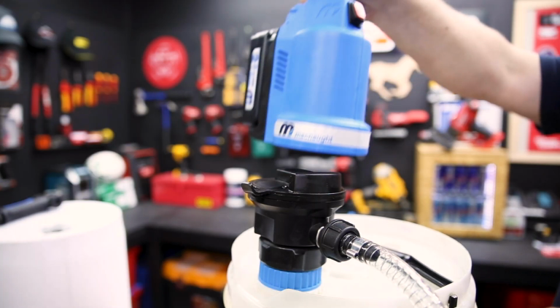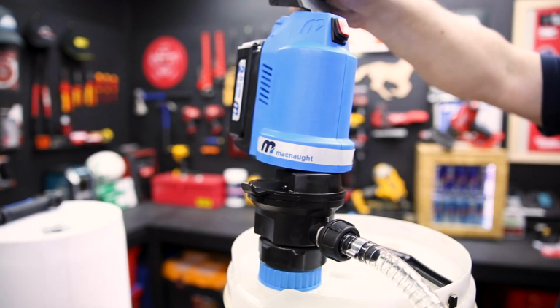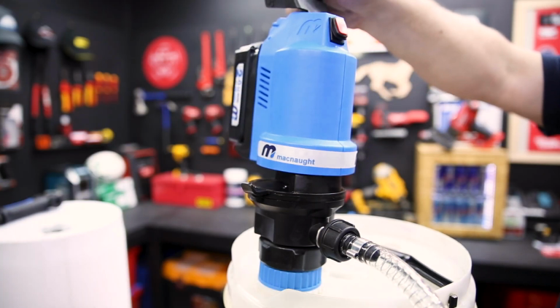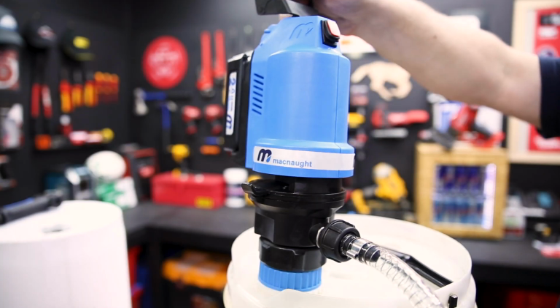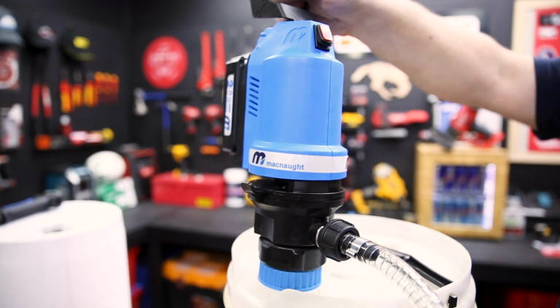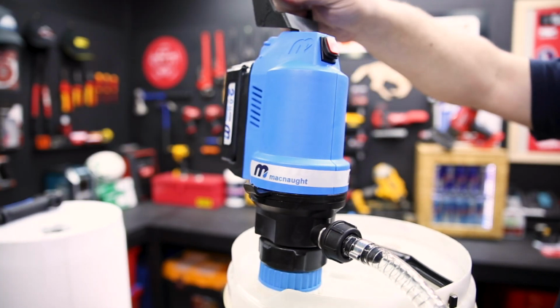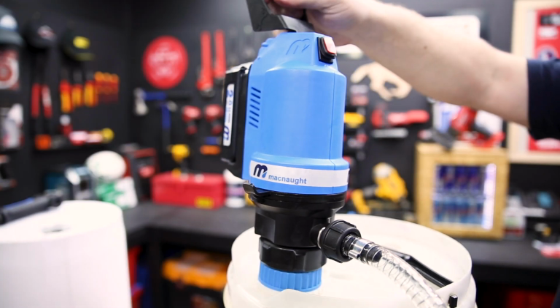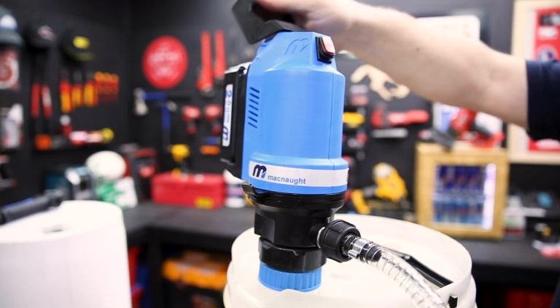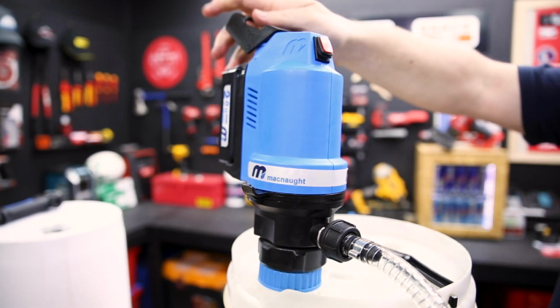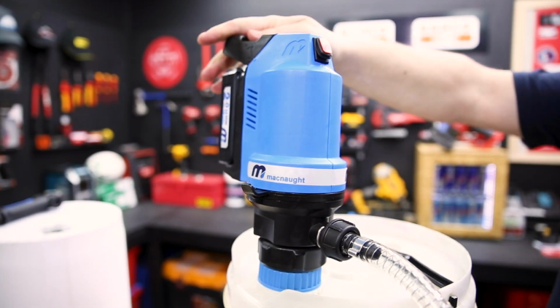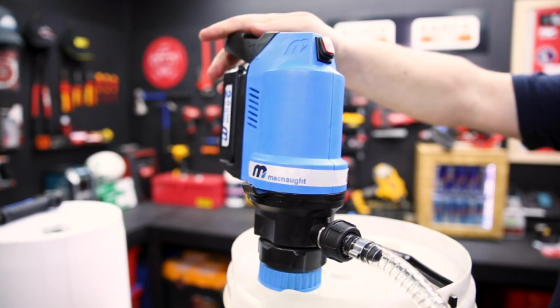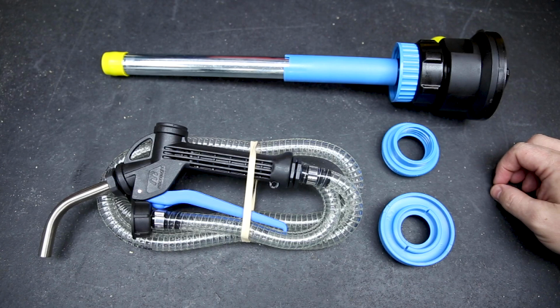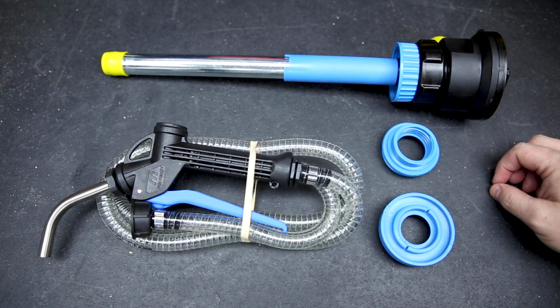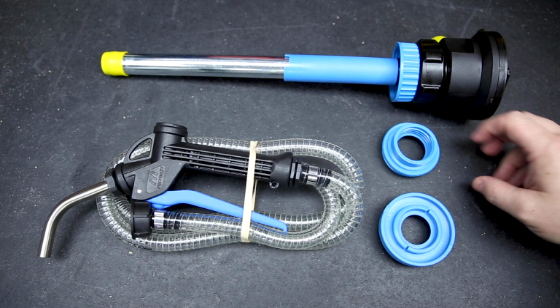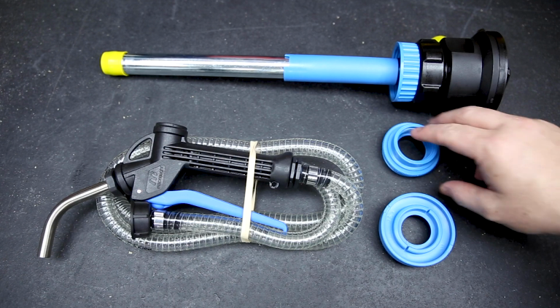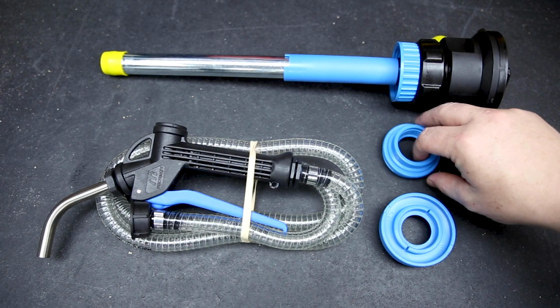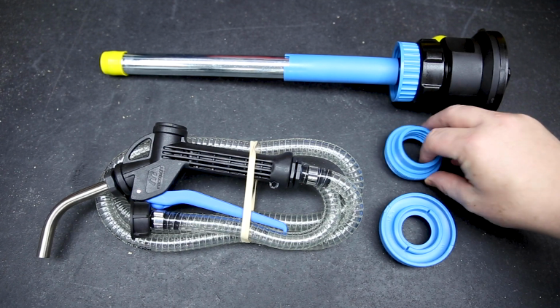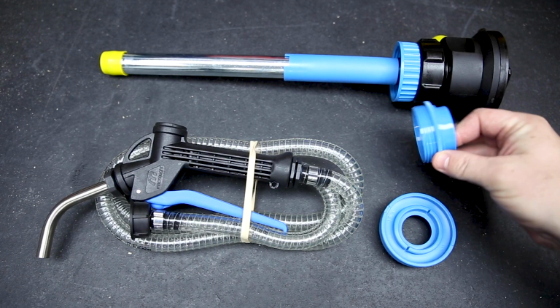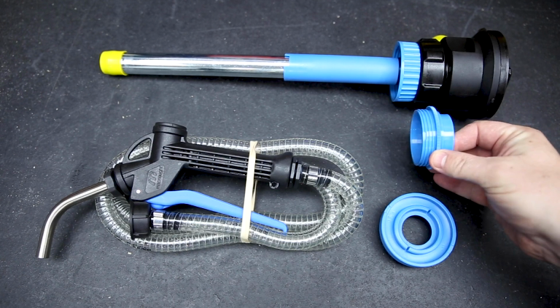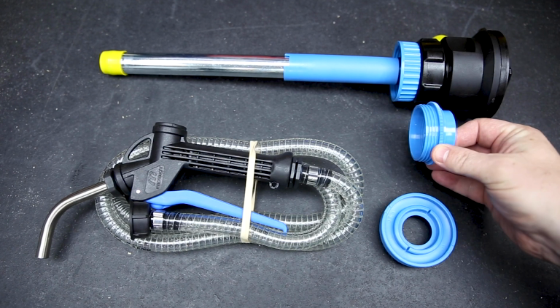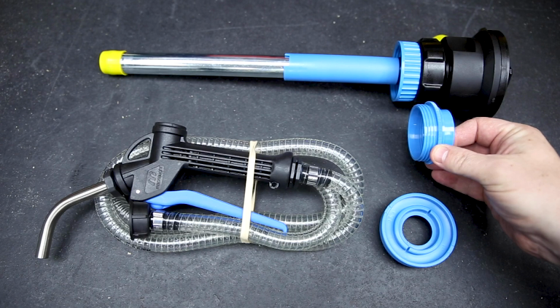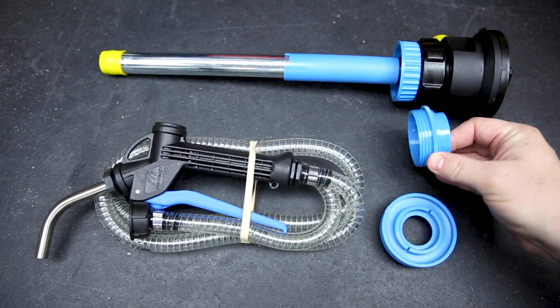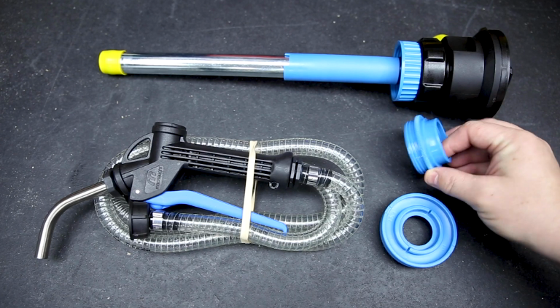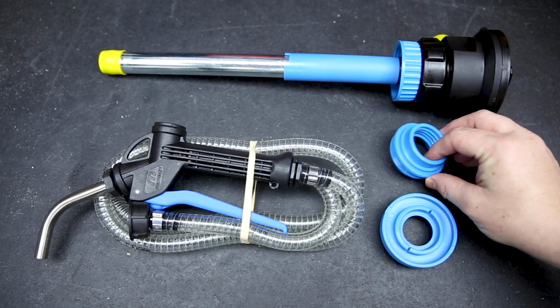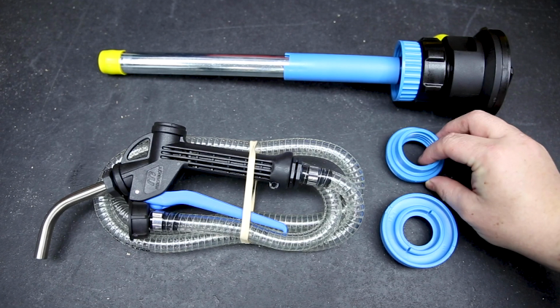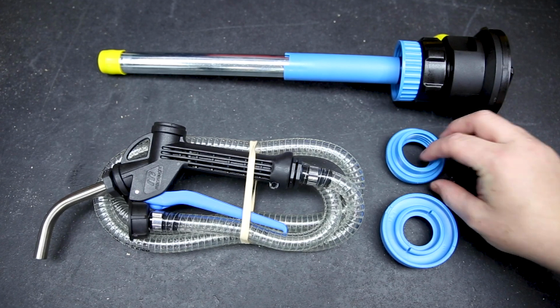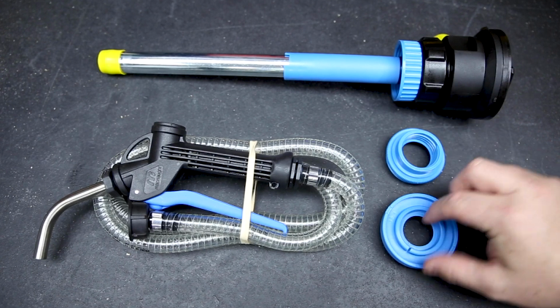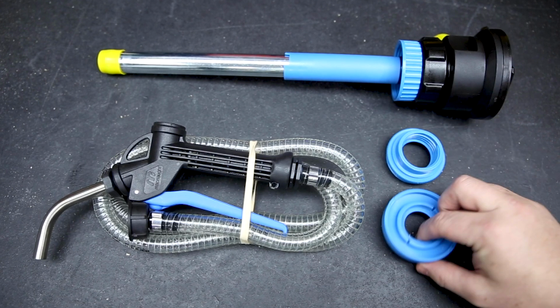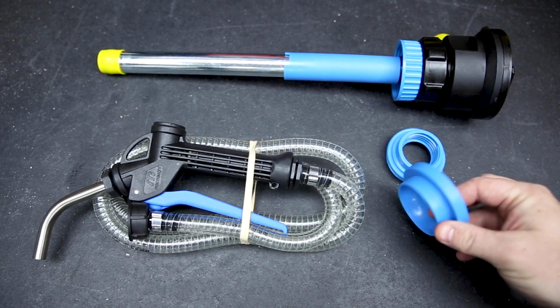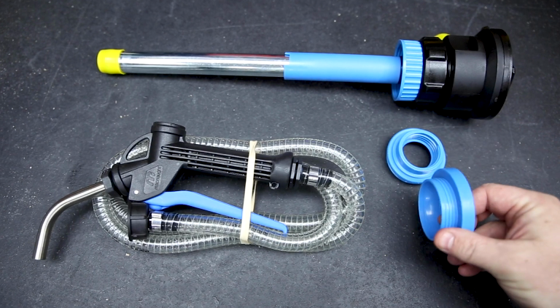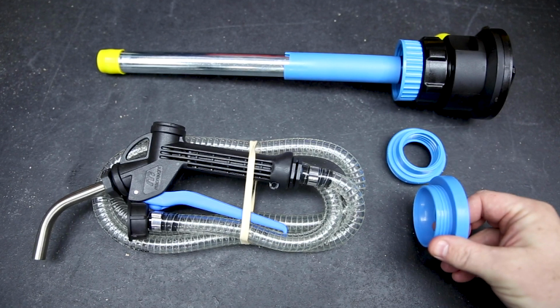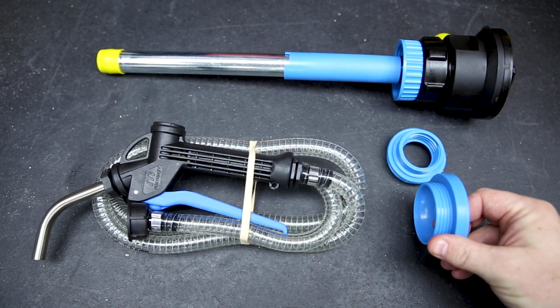The starter kit comes with everything you need to attach to the drum, and there's an adjustable stem and some adapters to suit the drum you're pumping from.